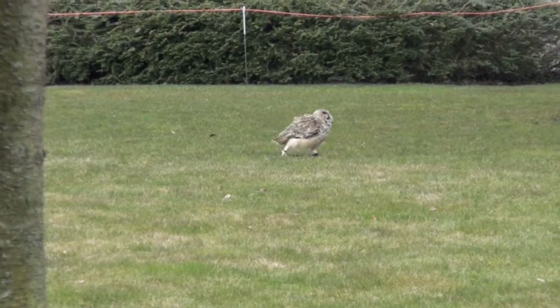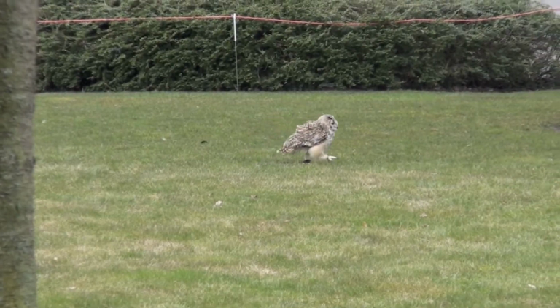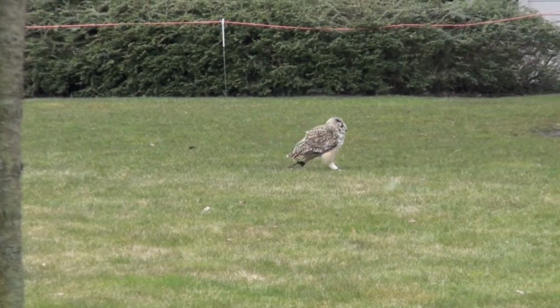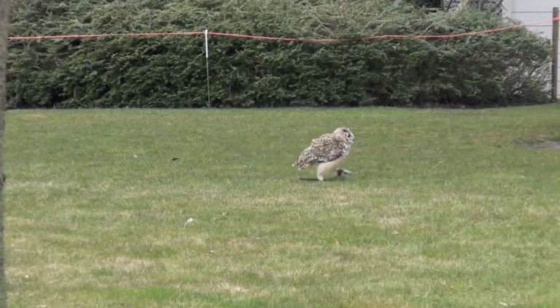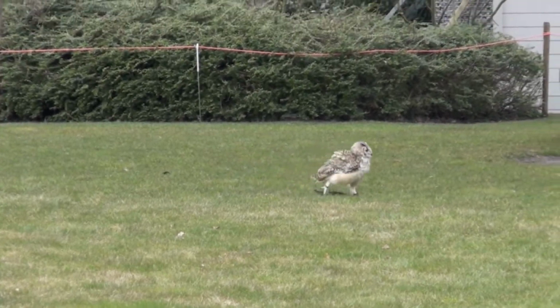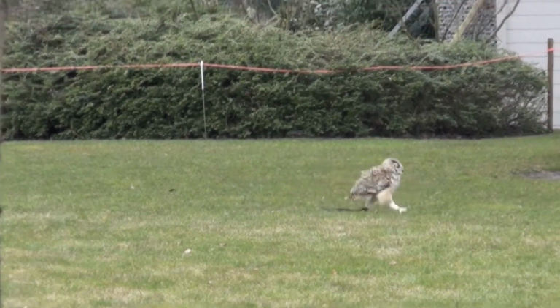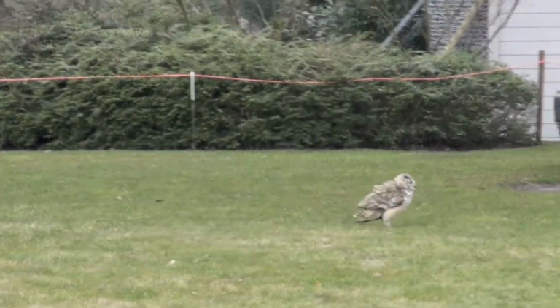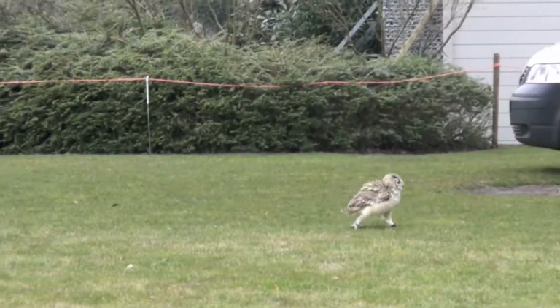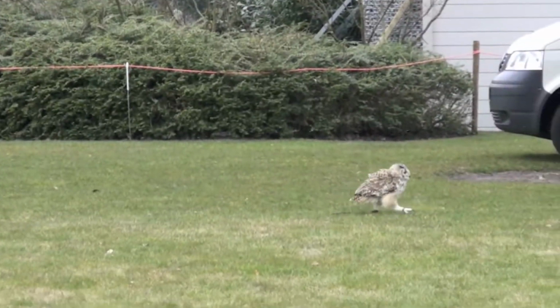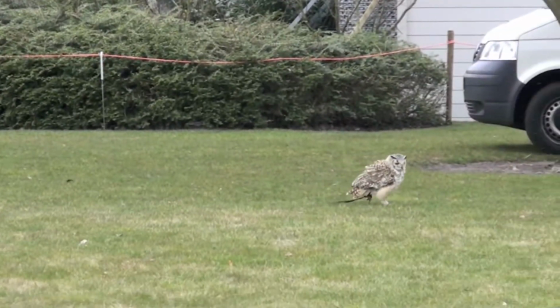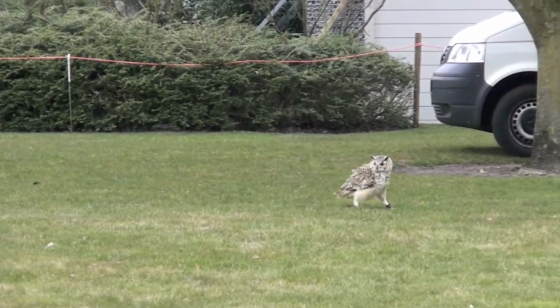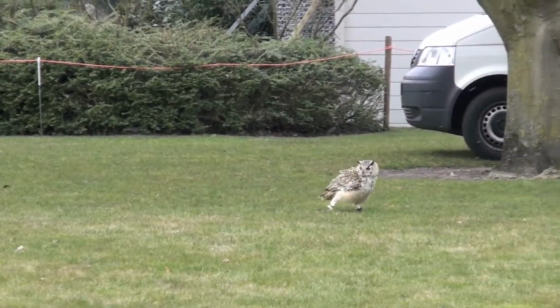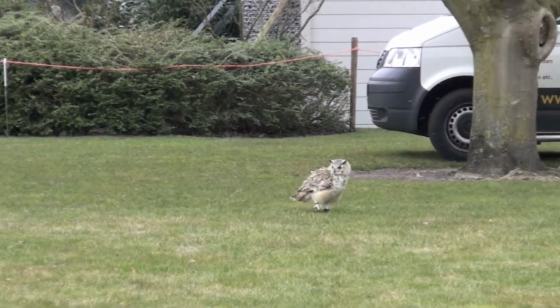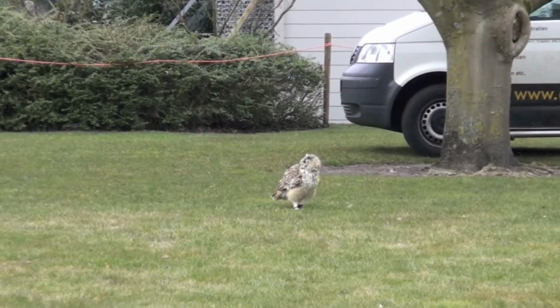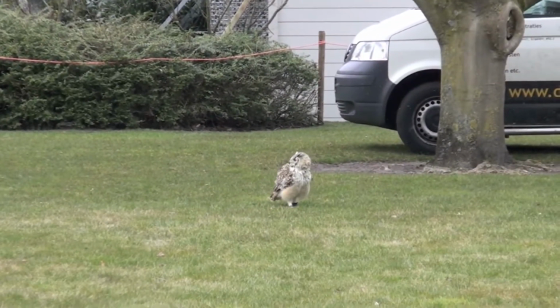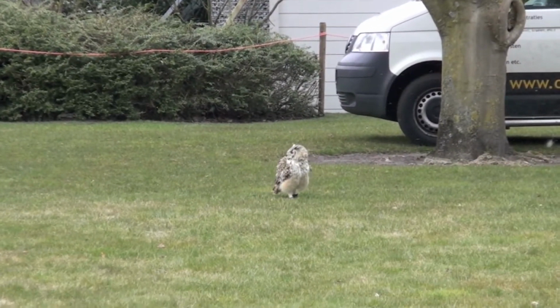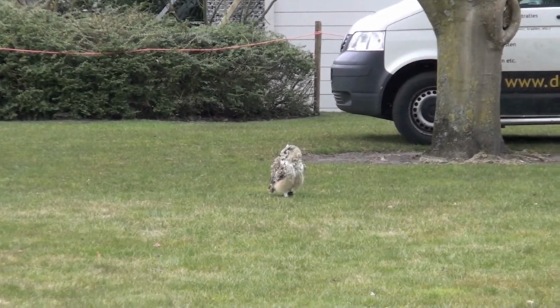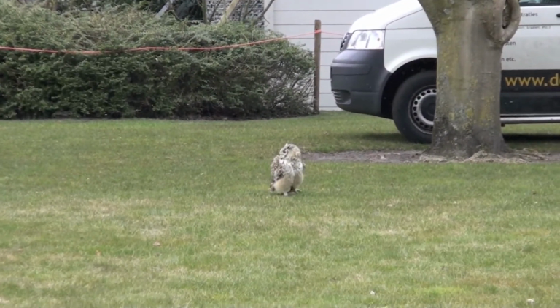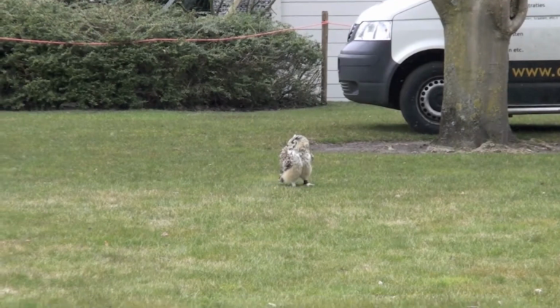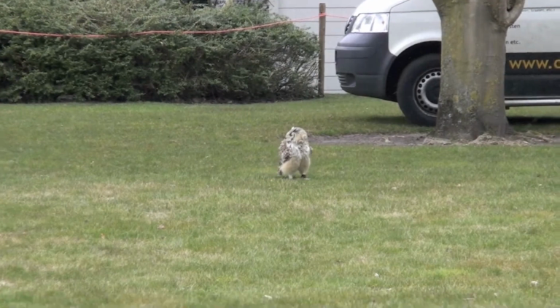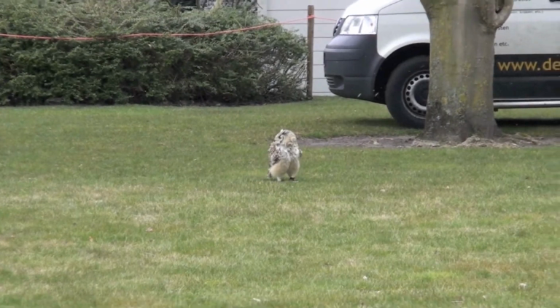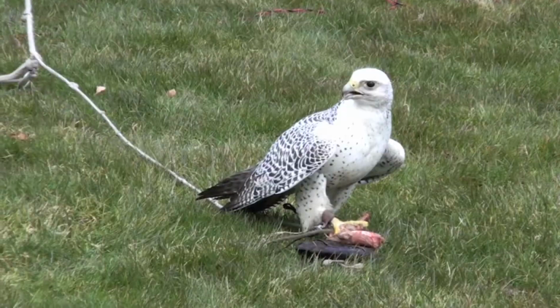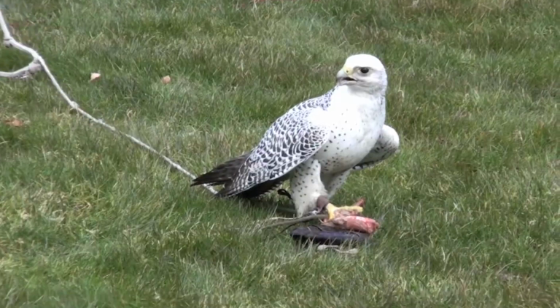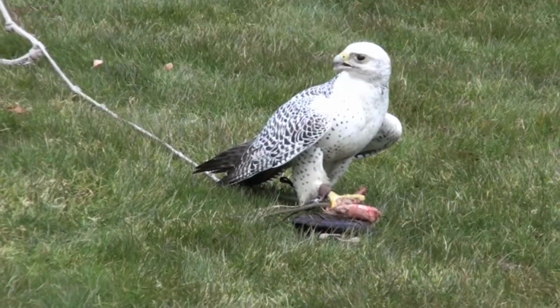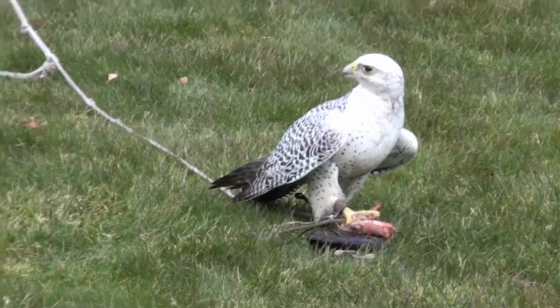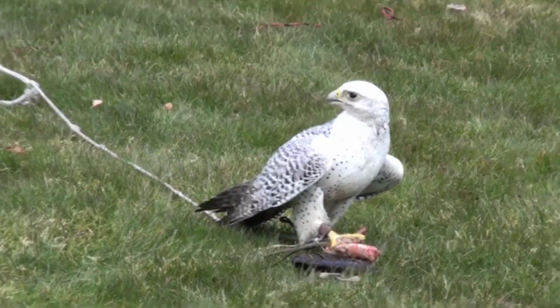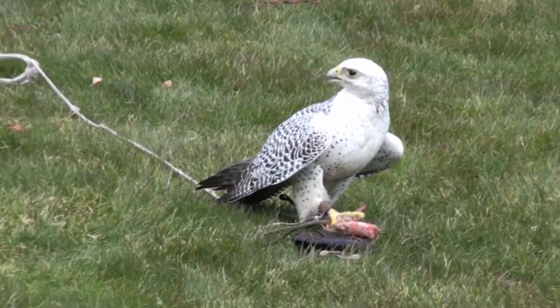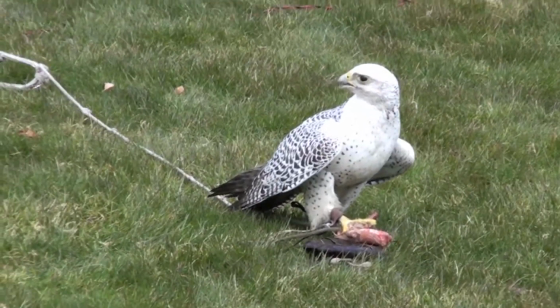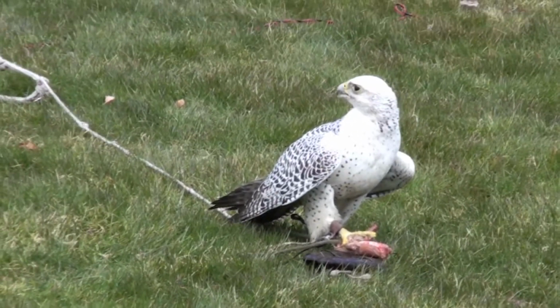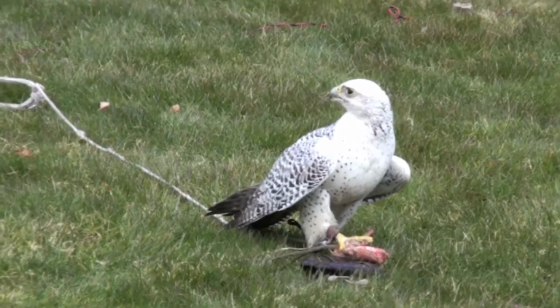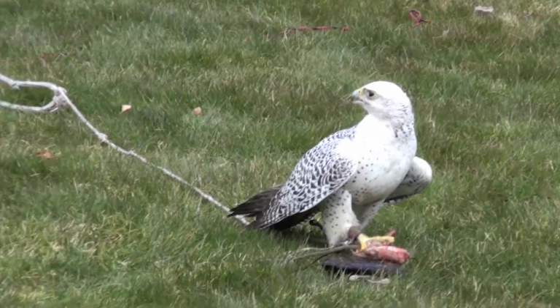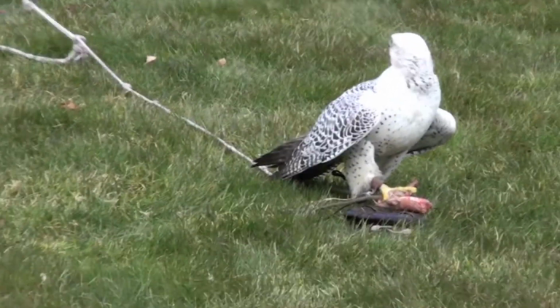They also had a Birds of Prey show, which we did stay and watch for quite some time. Look at these cute little guys.